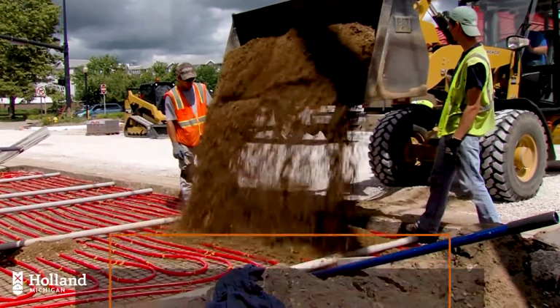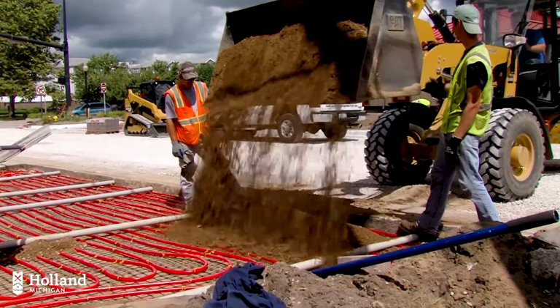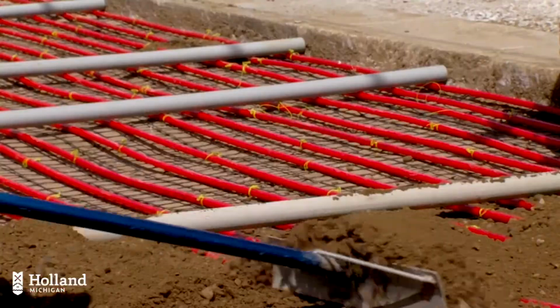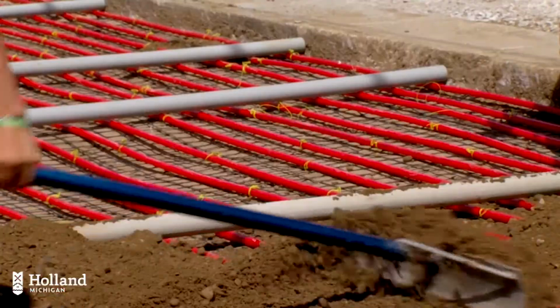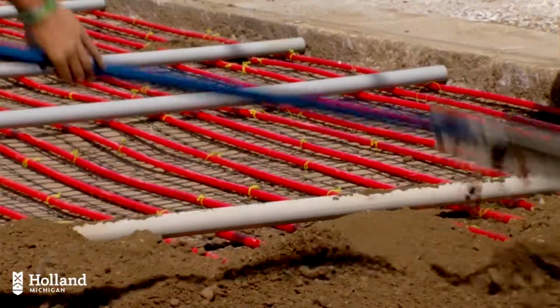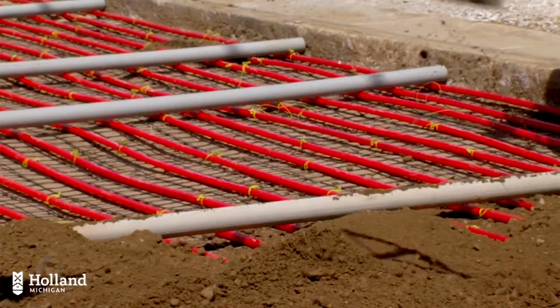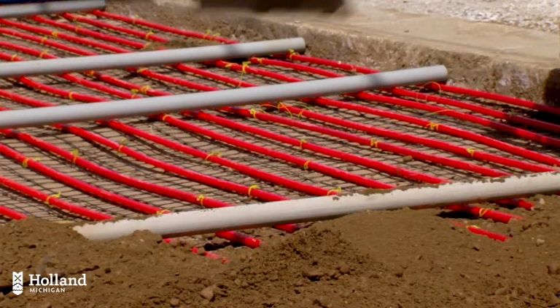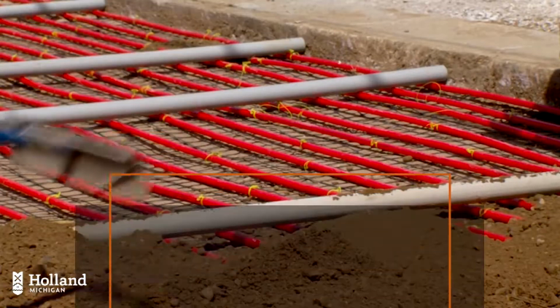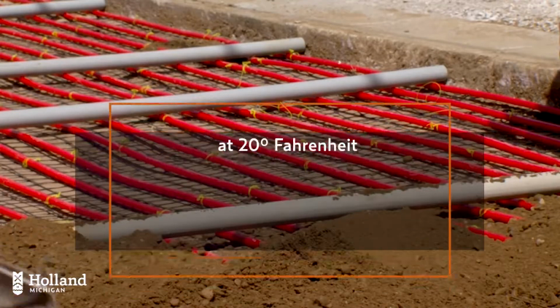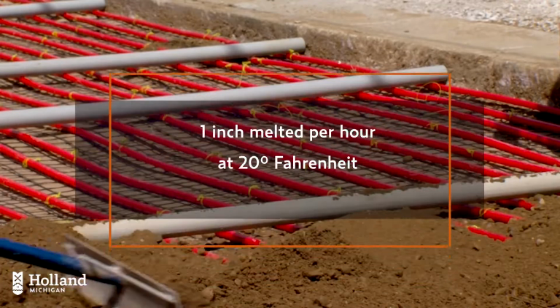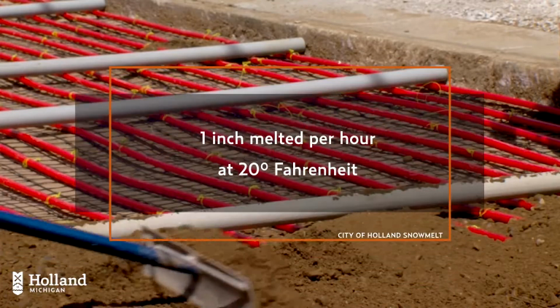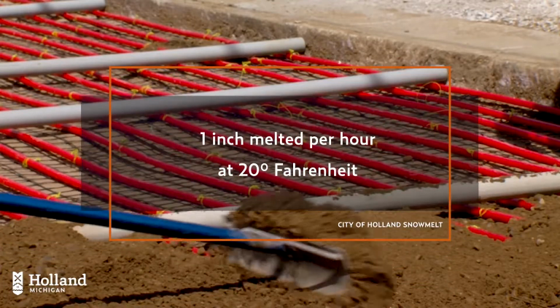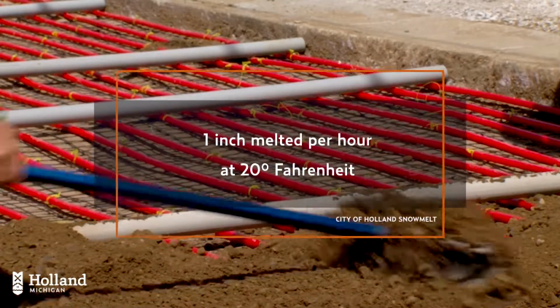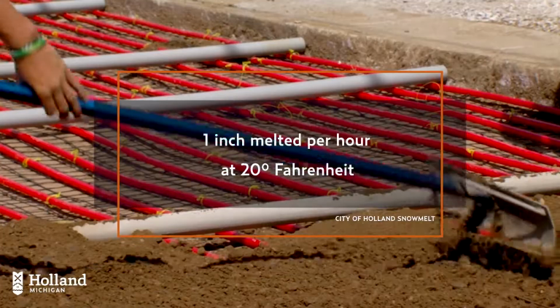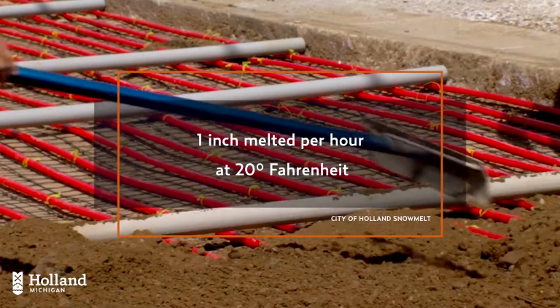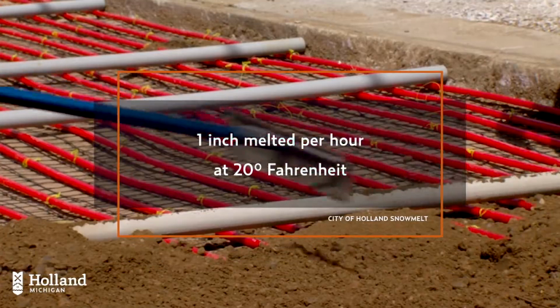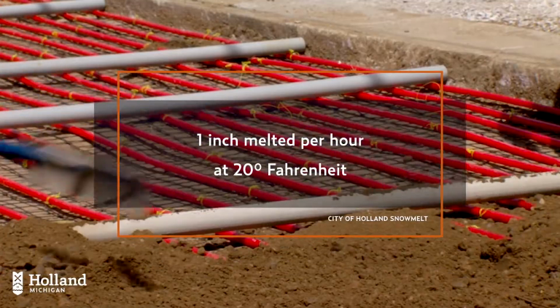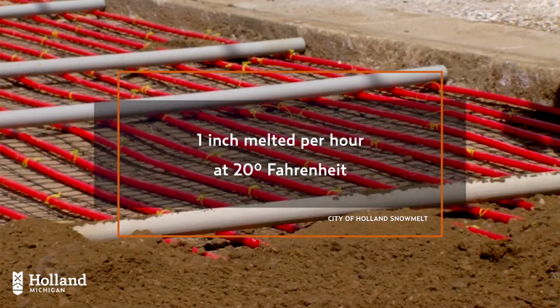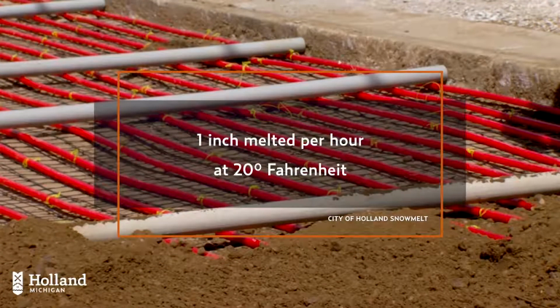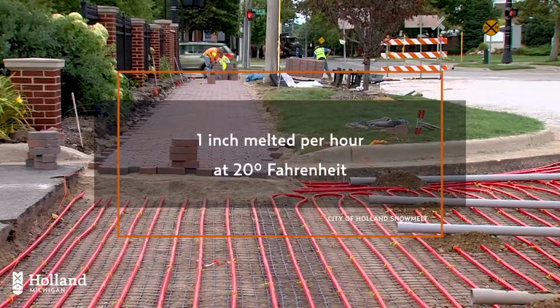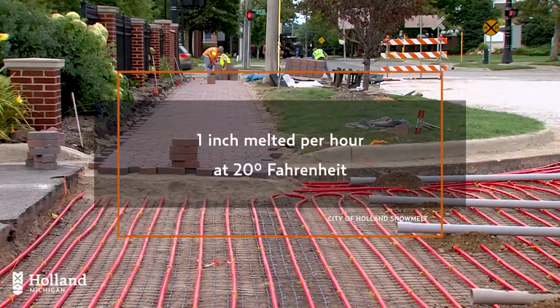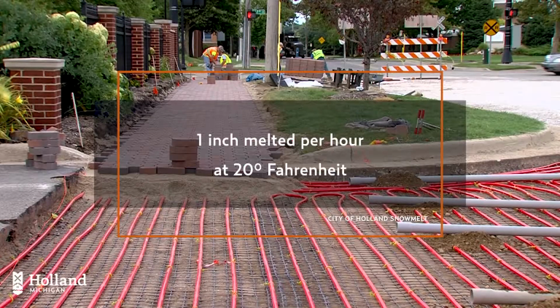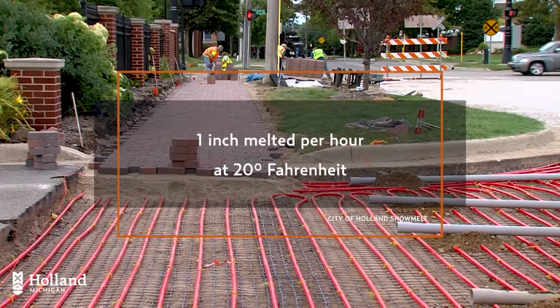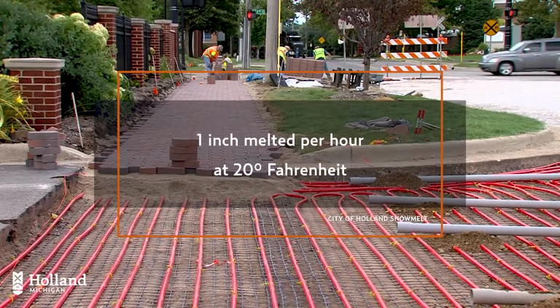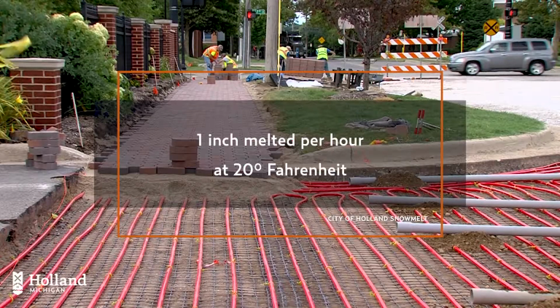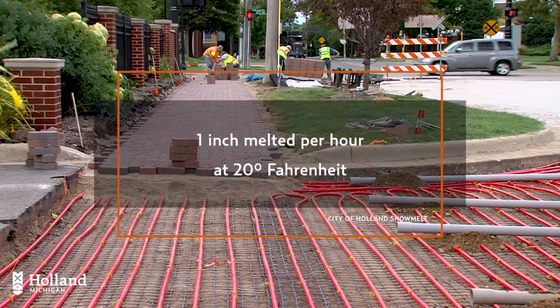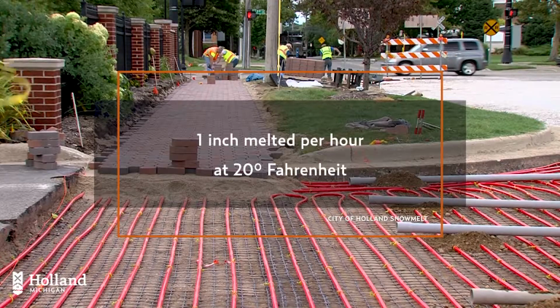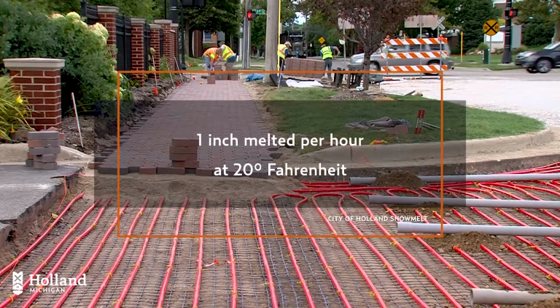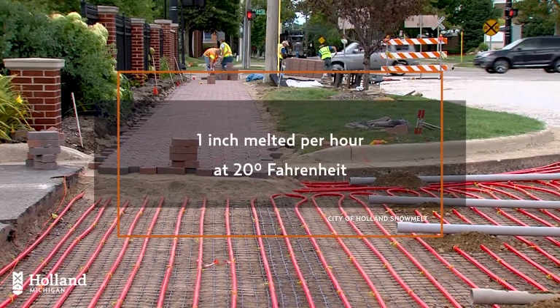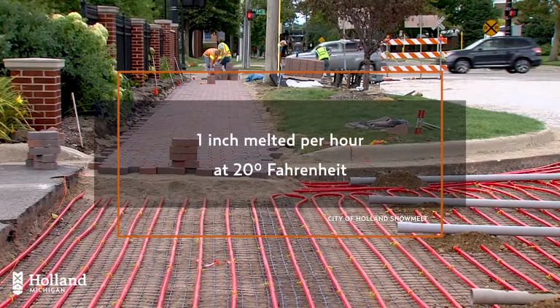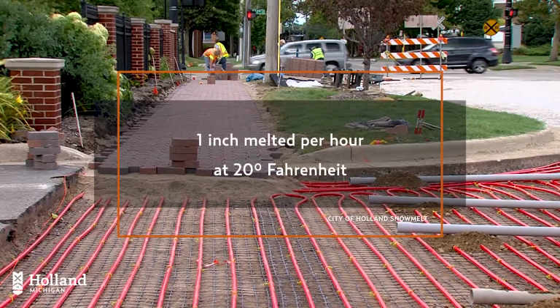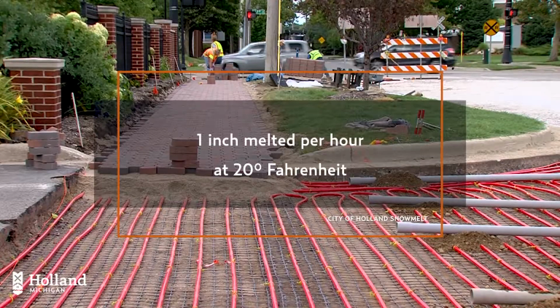The system is designed to melt about one inch of snow per hour when outdoor temperatures are at 20 degrees Fahrenheit.